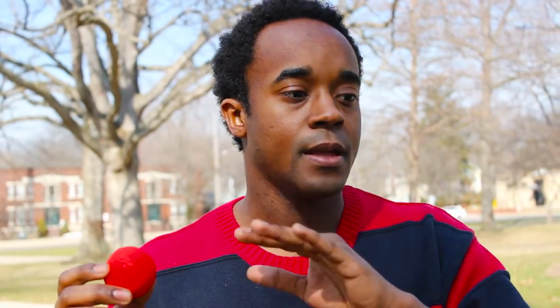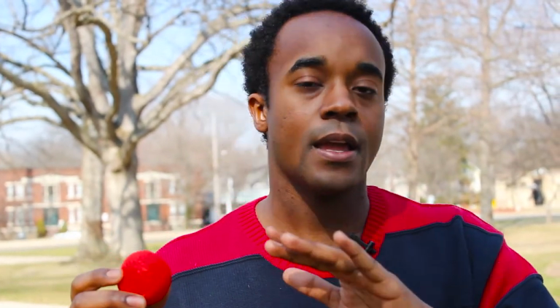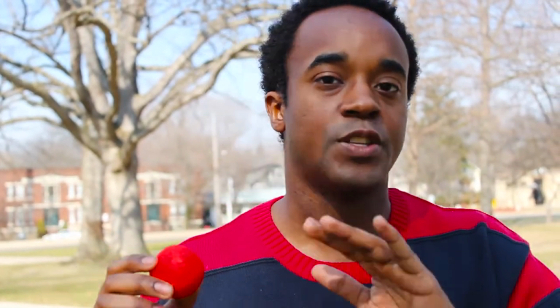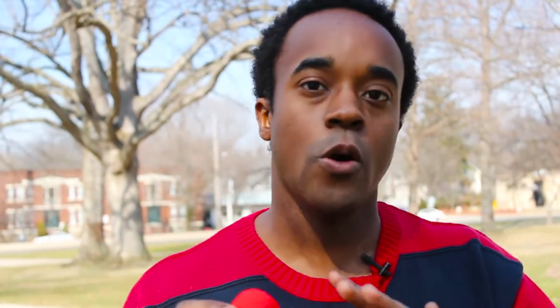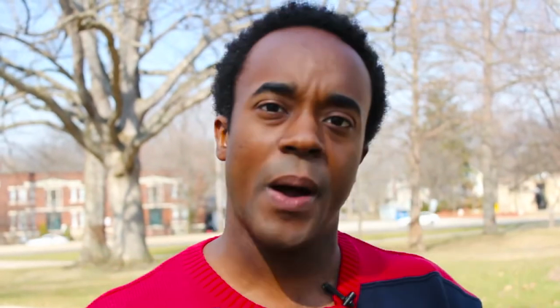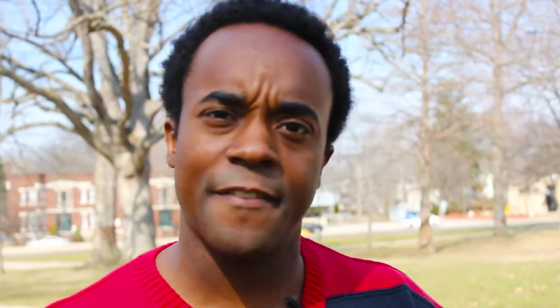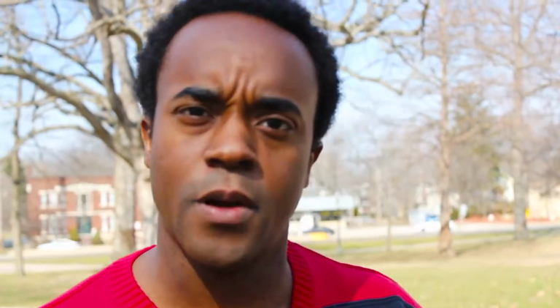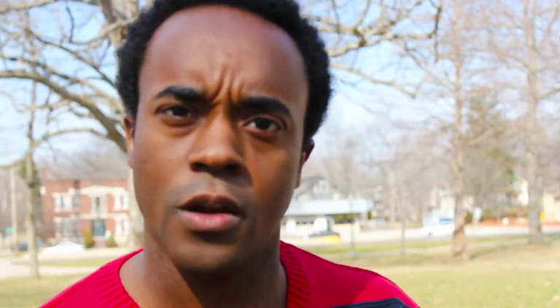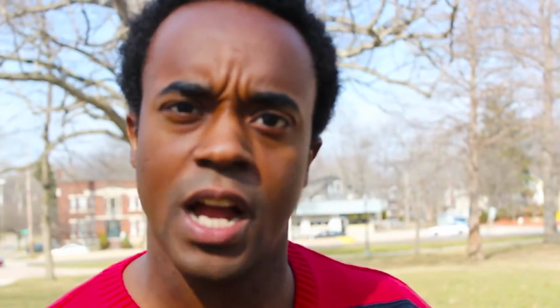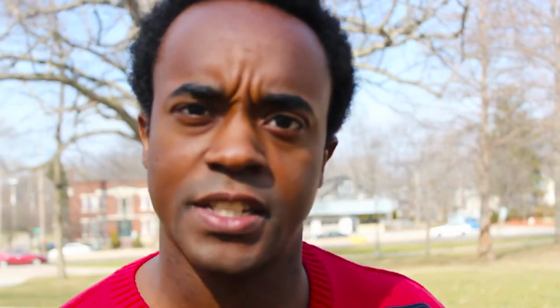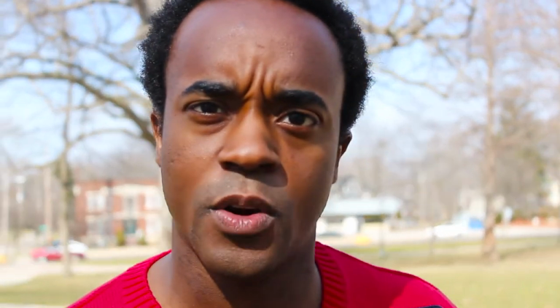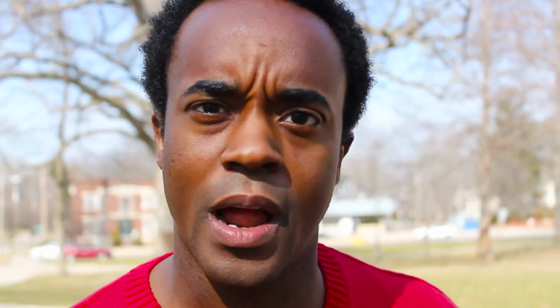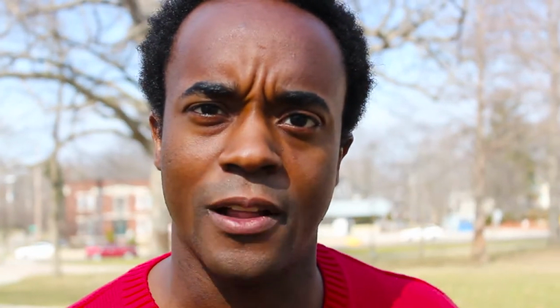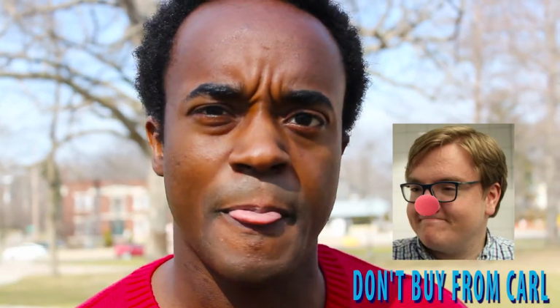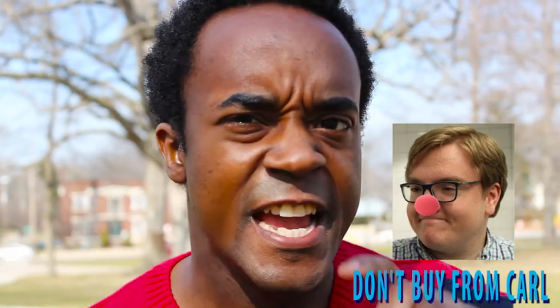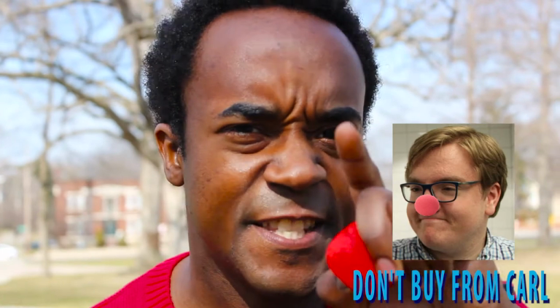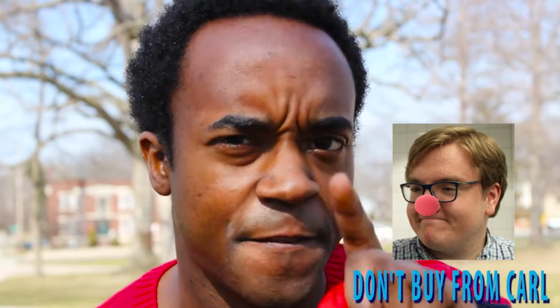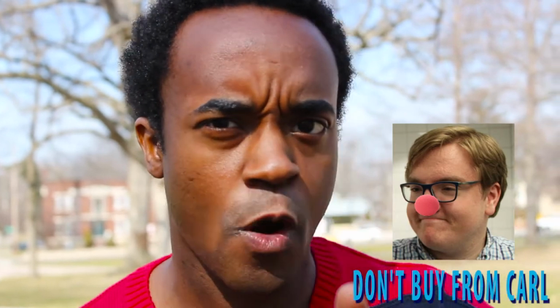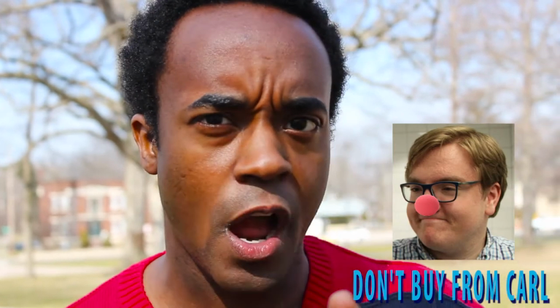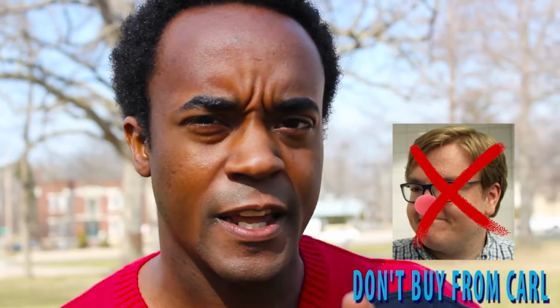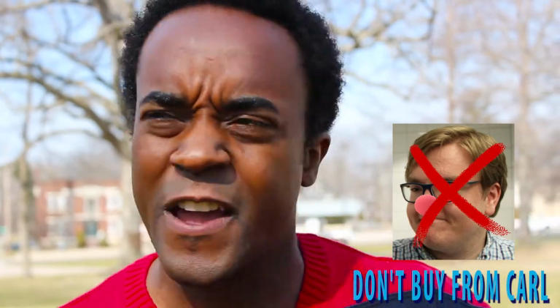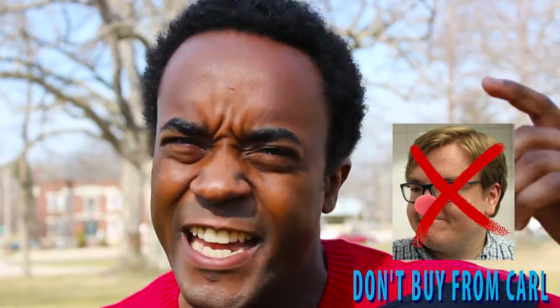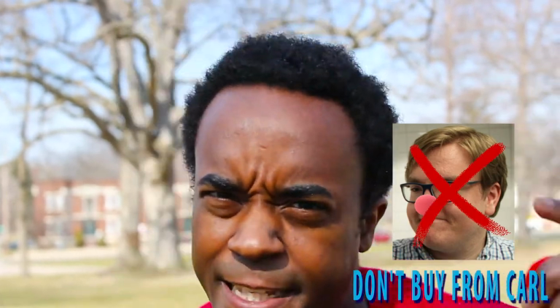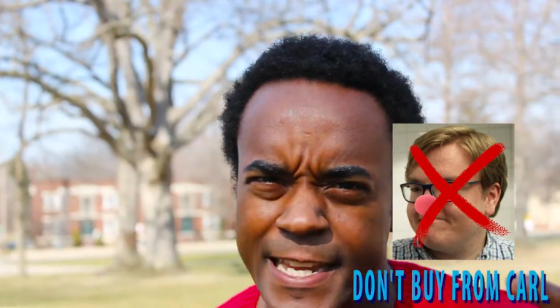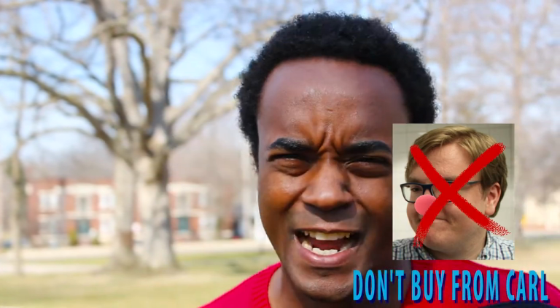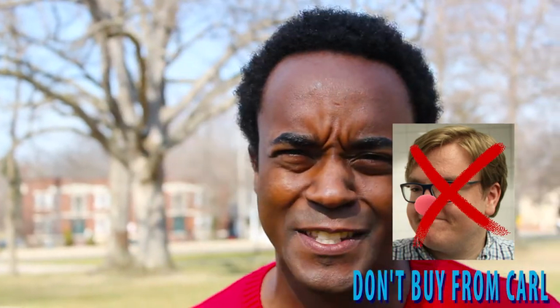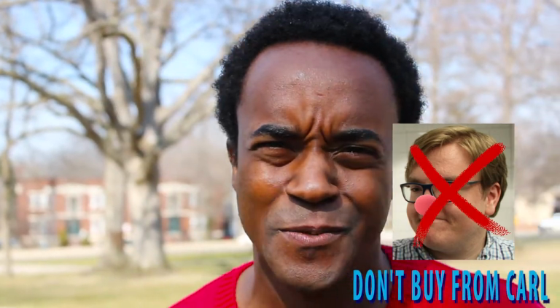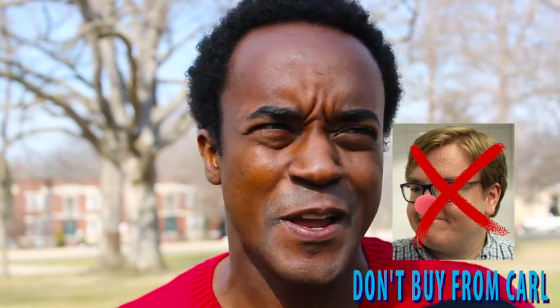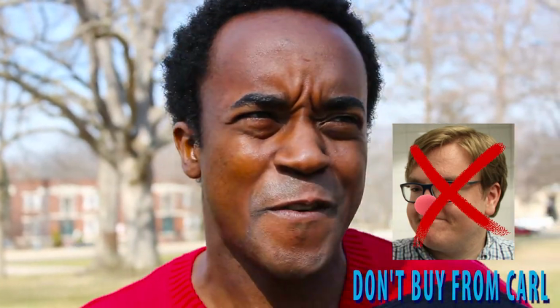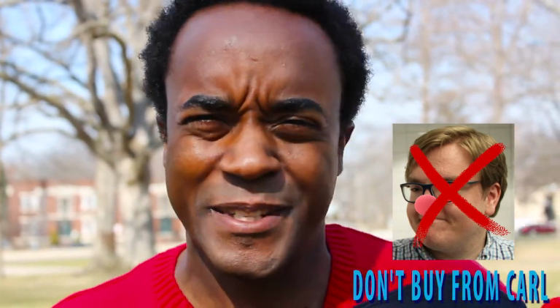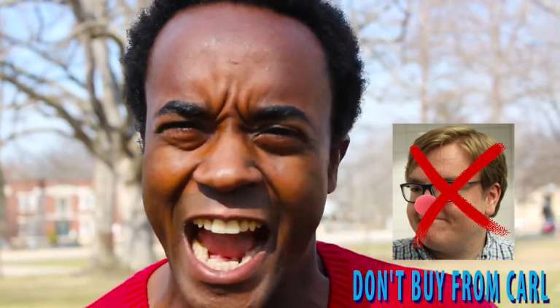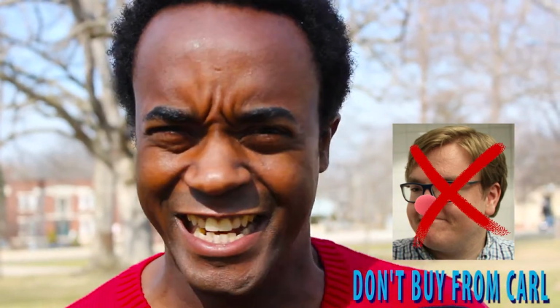And don't buy from Carl's Costume Corral. He's a fraud. He gets his costumes from China.